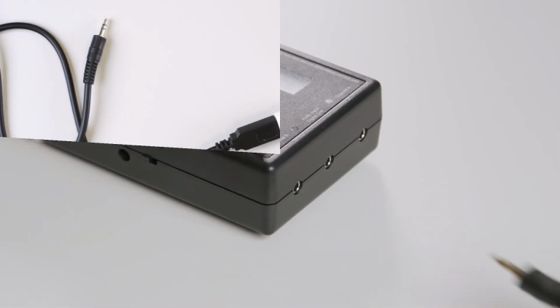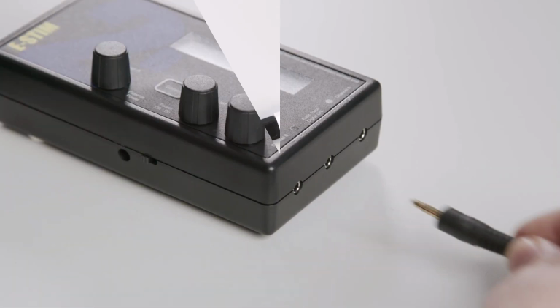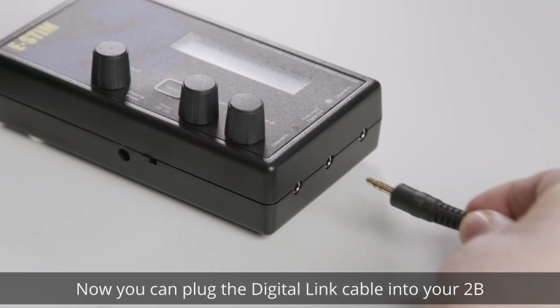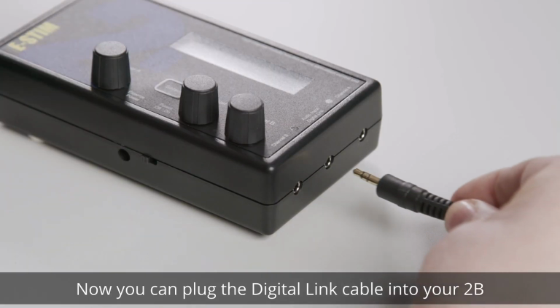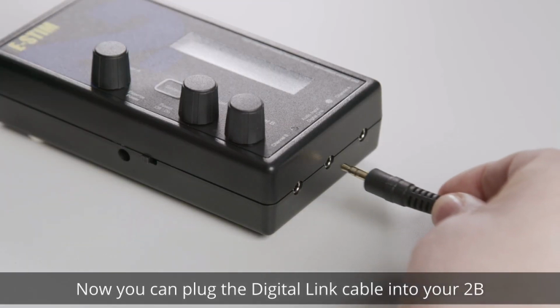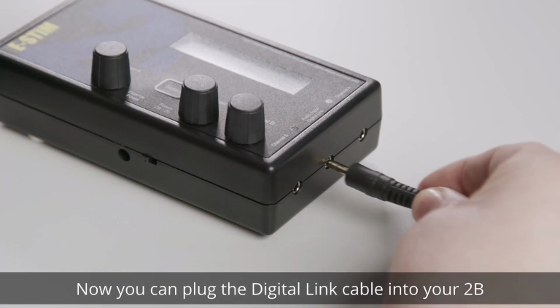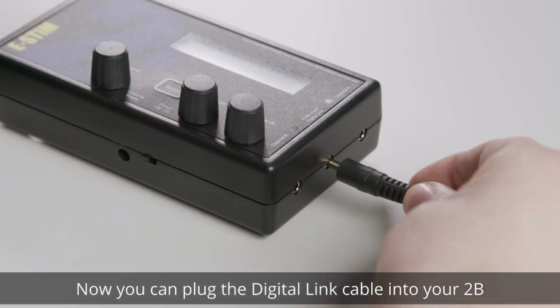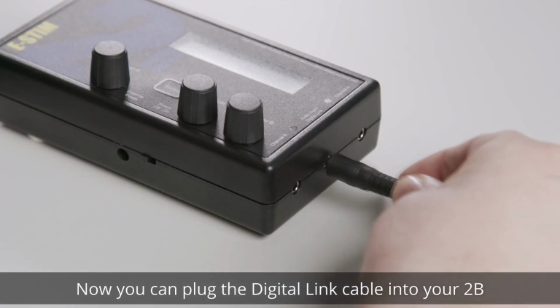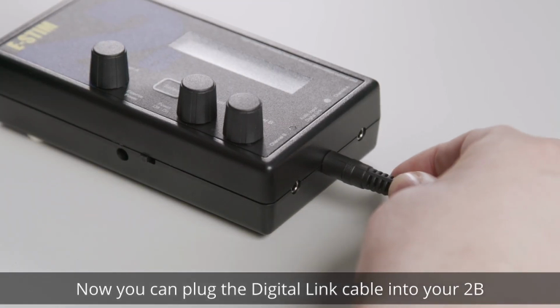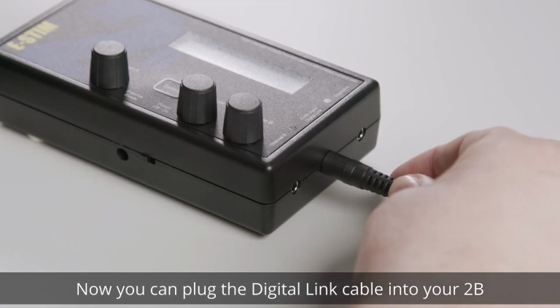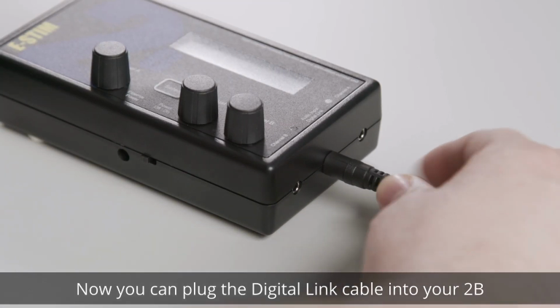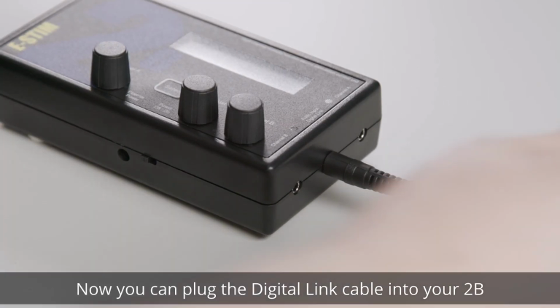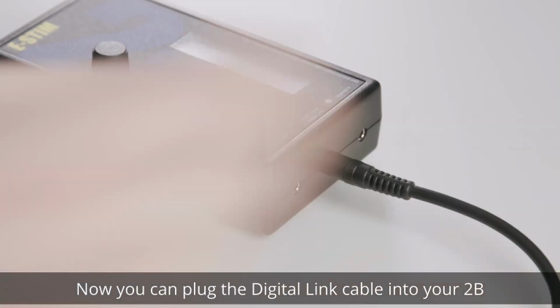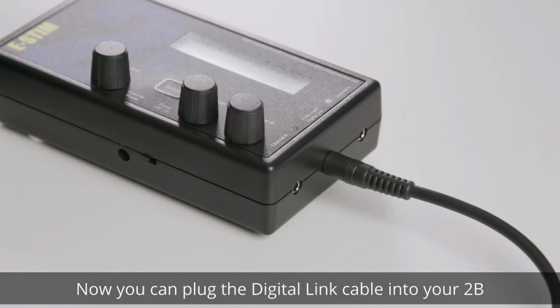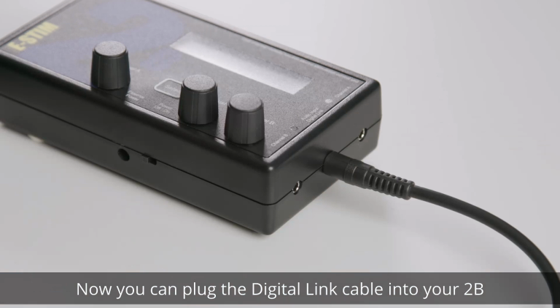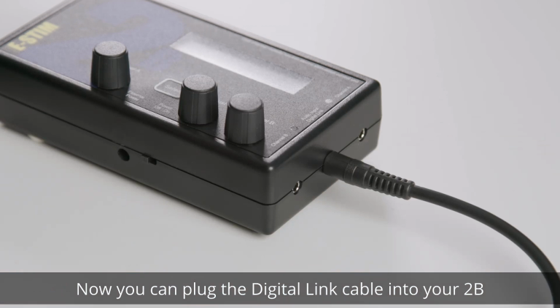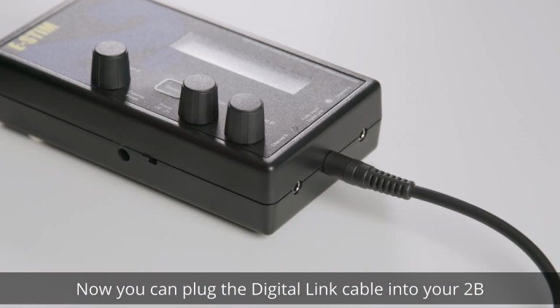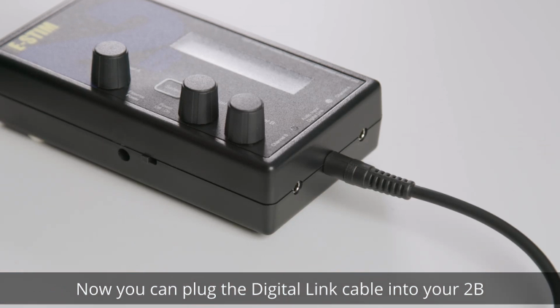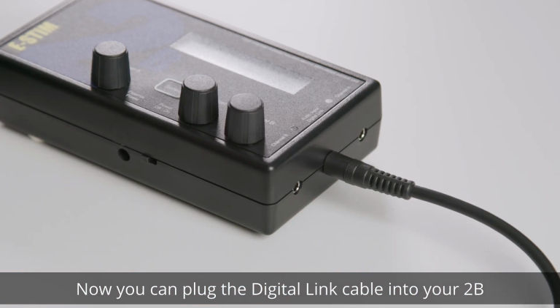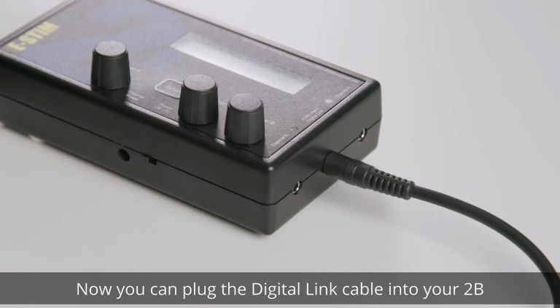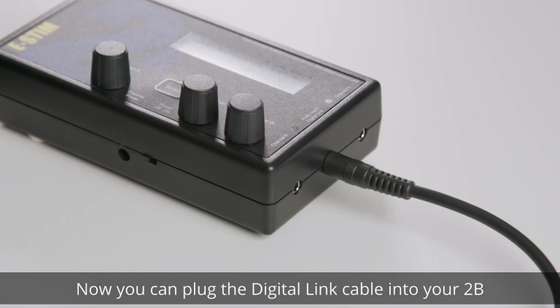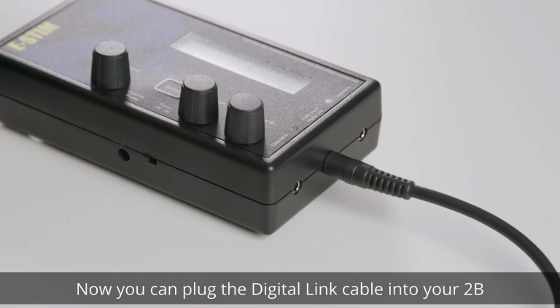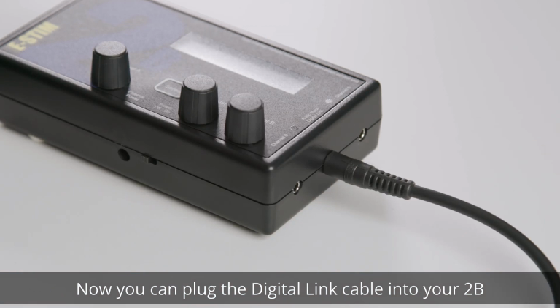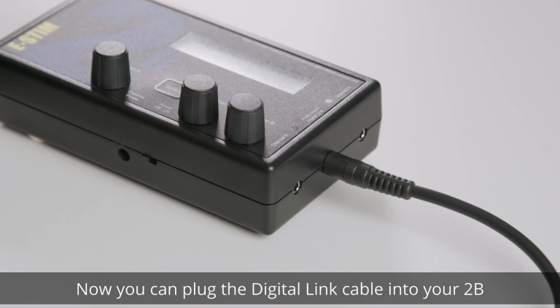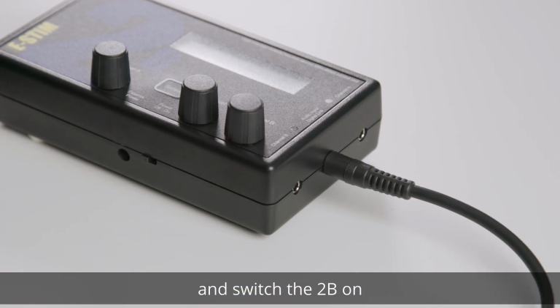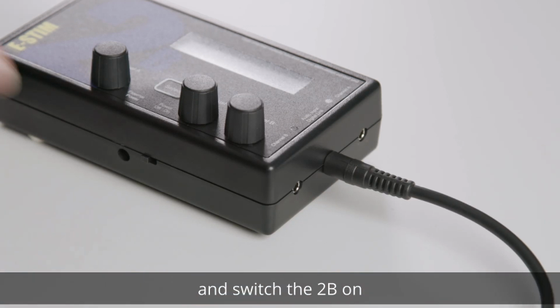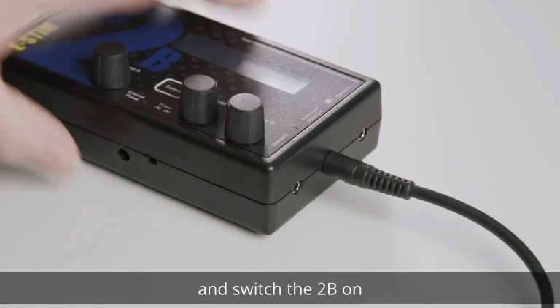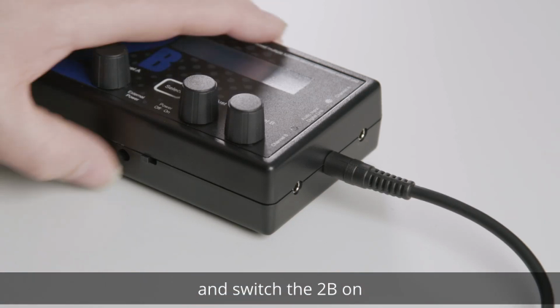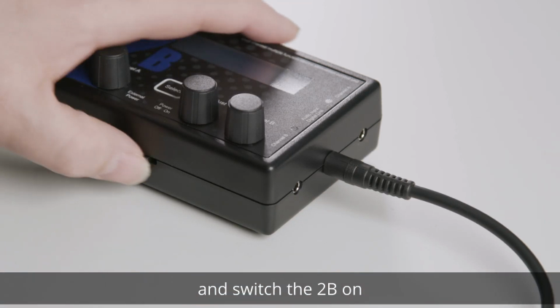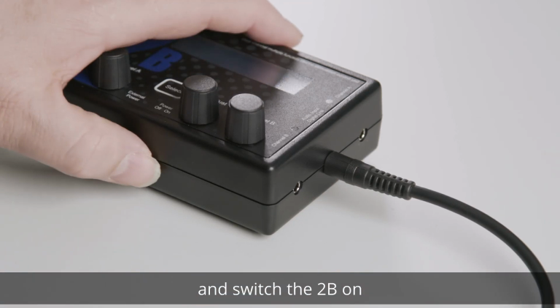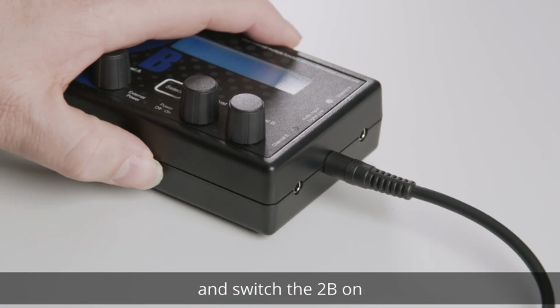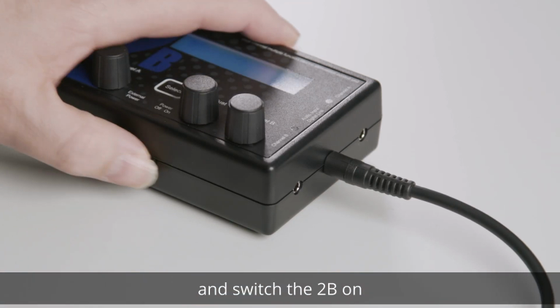Now you can plug the digital link cable into your 2B and switch the 2B on.